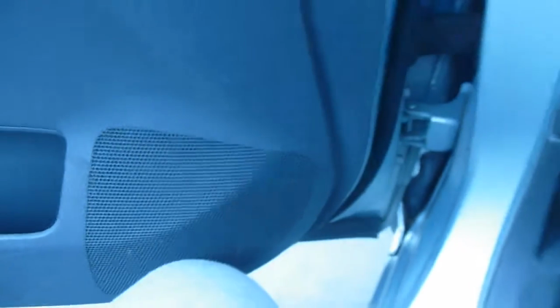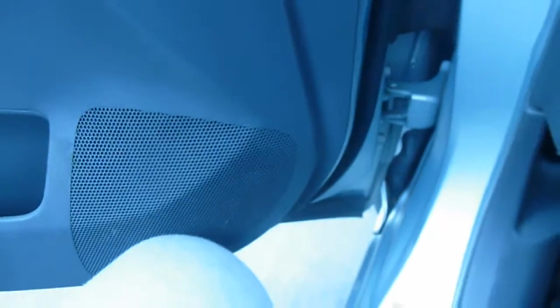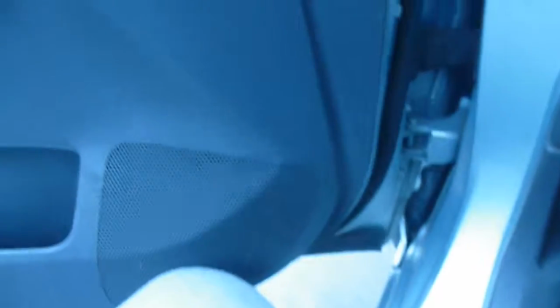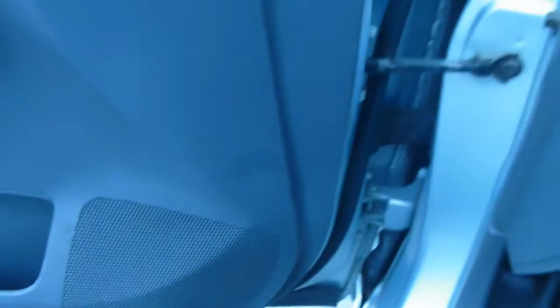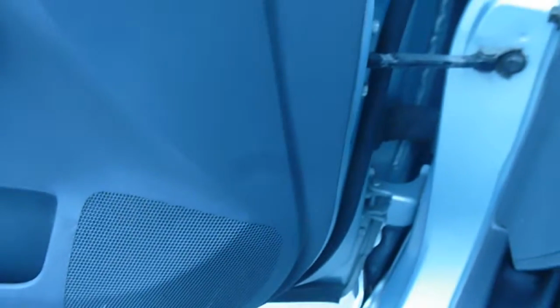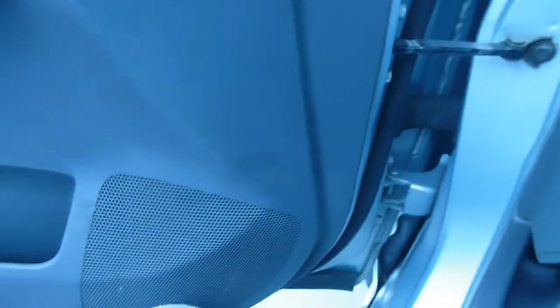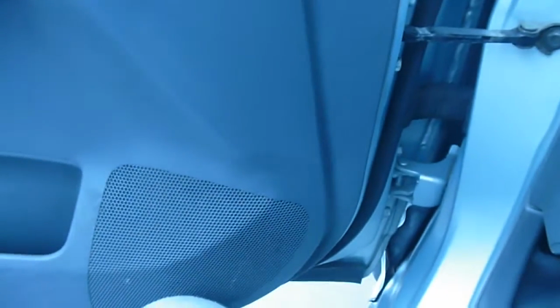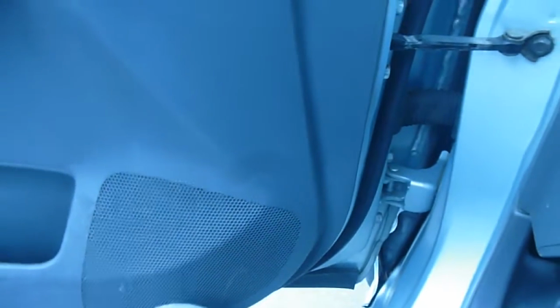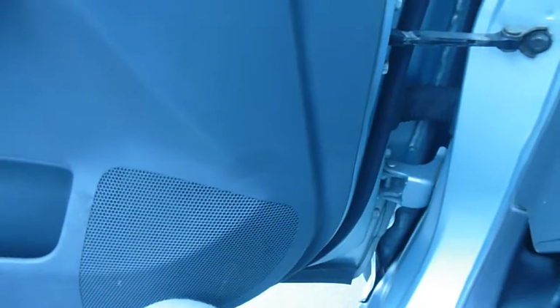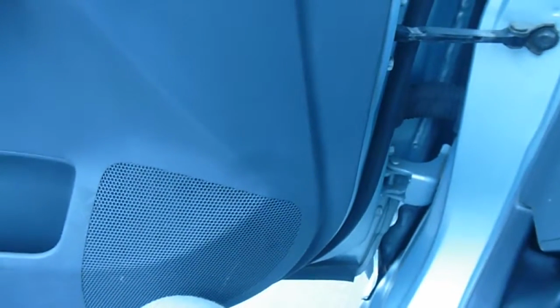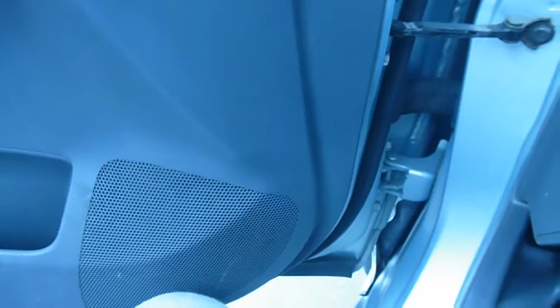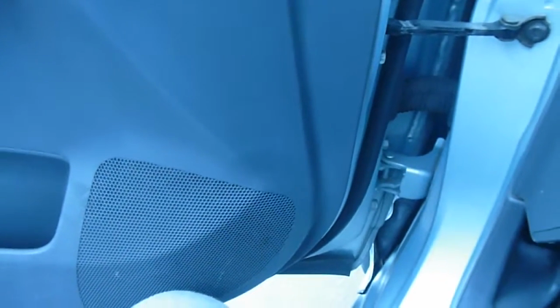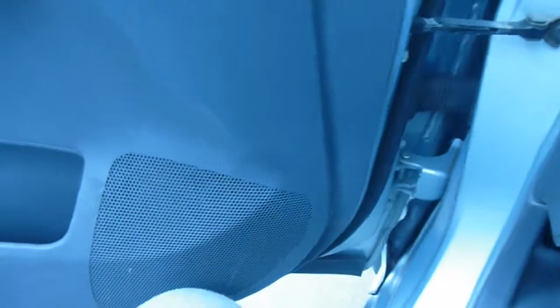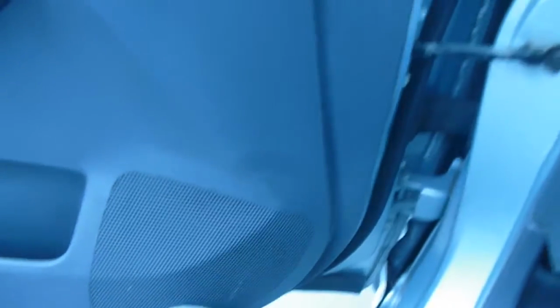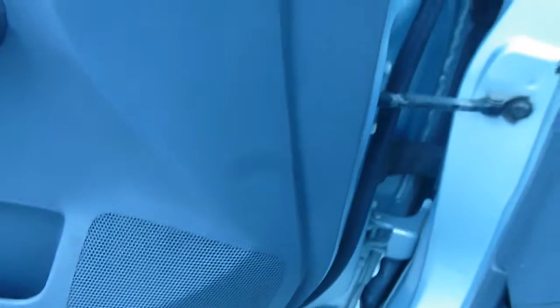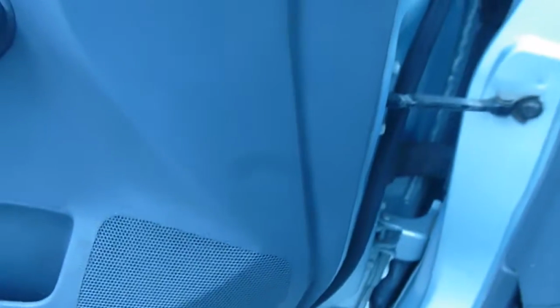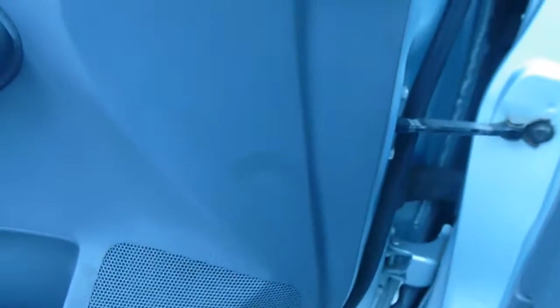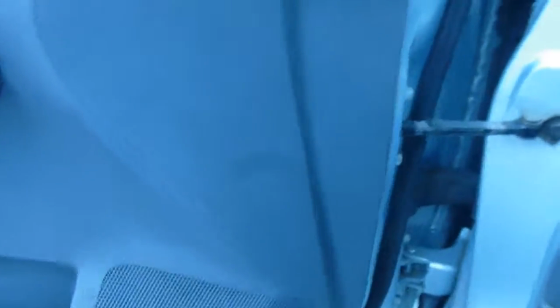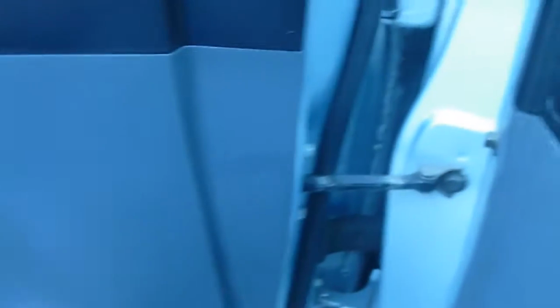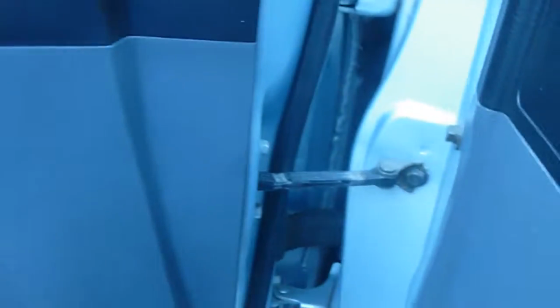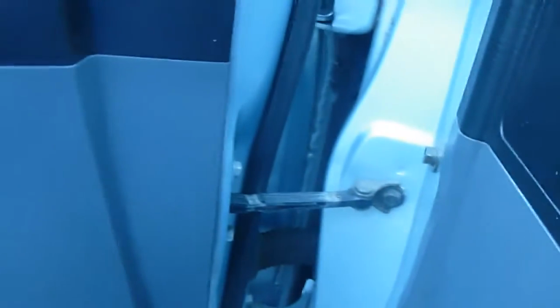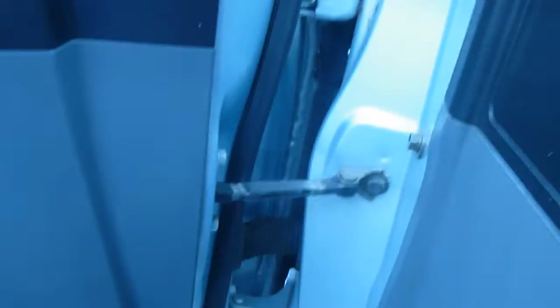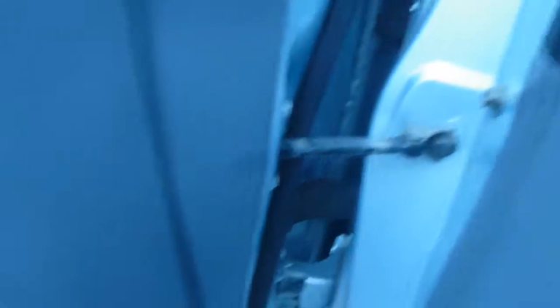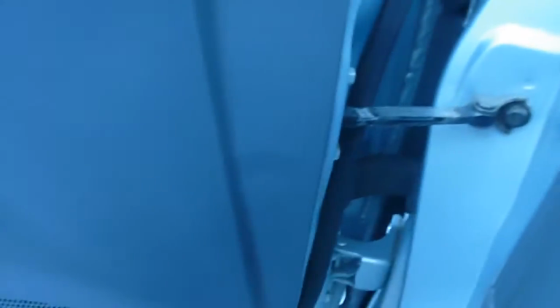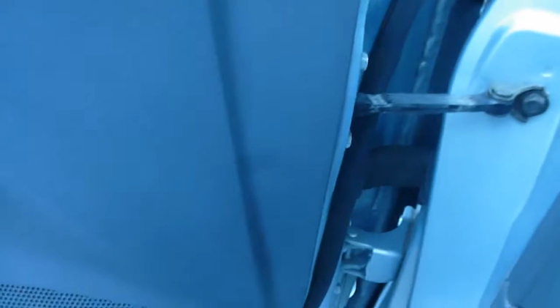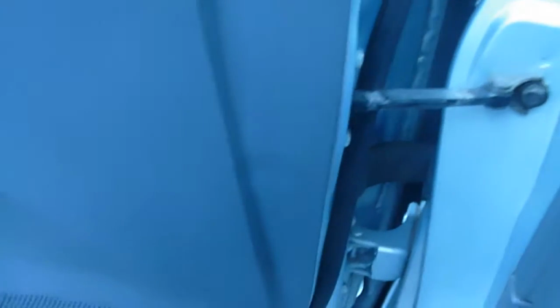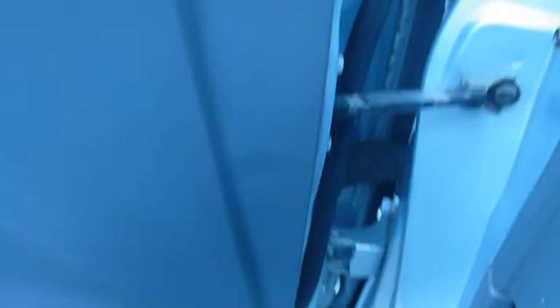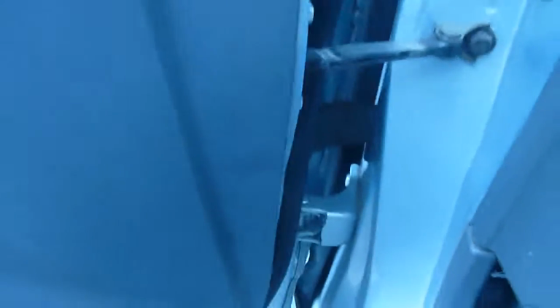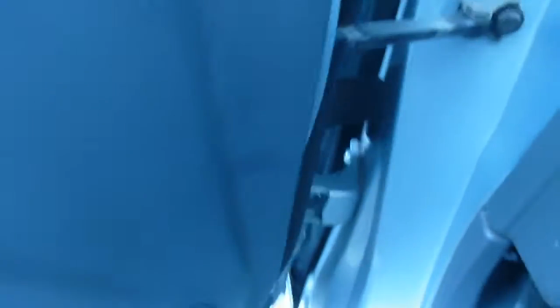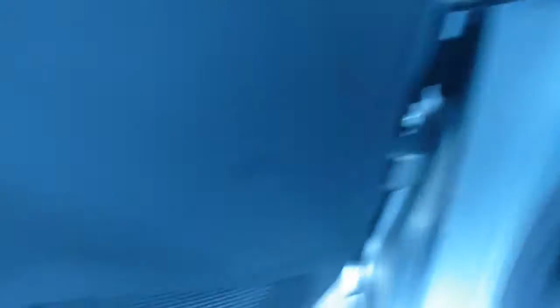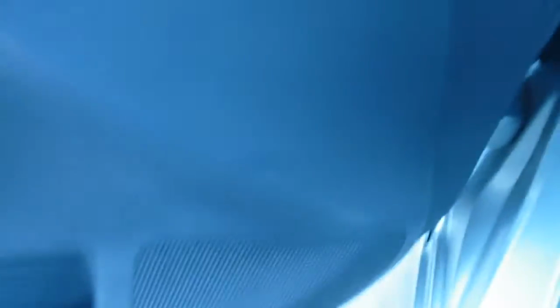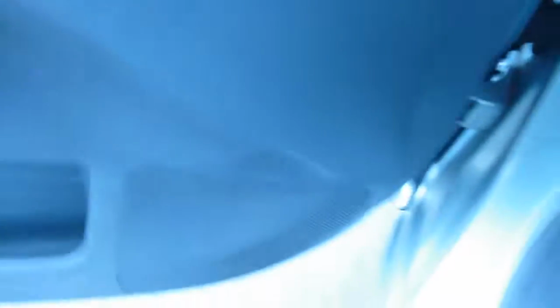Let's see if we start up the engine, if the check engine light comes on or not.